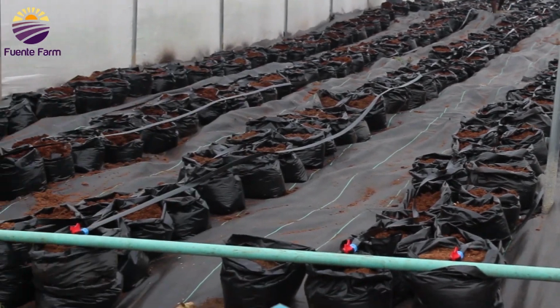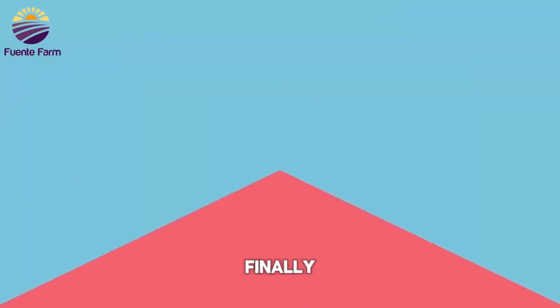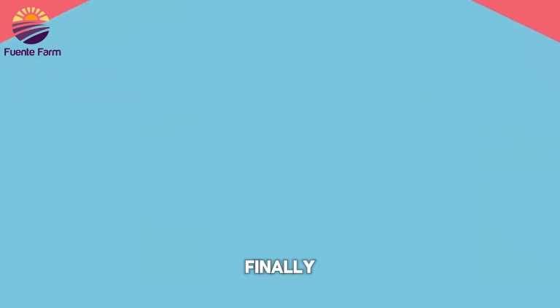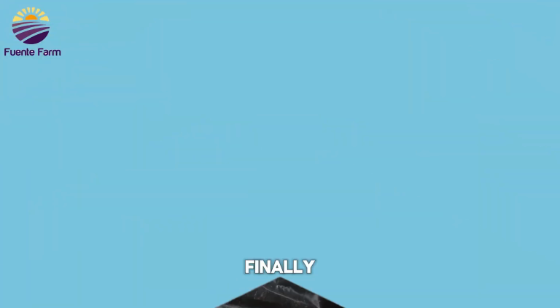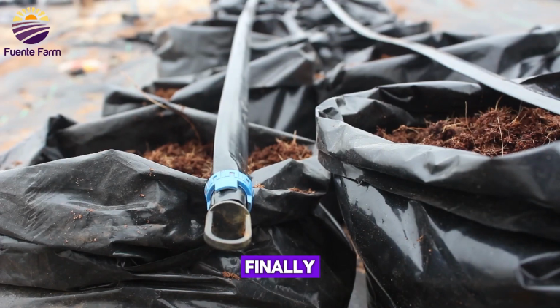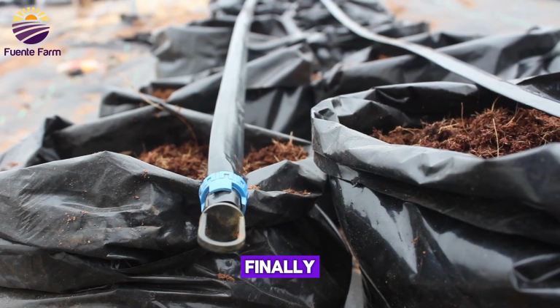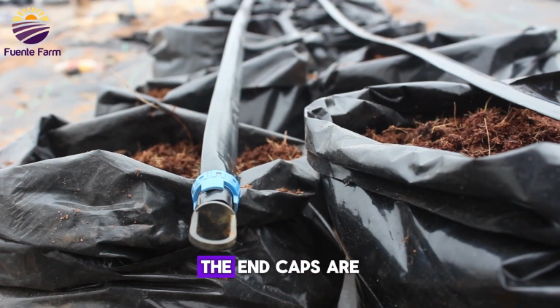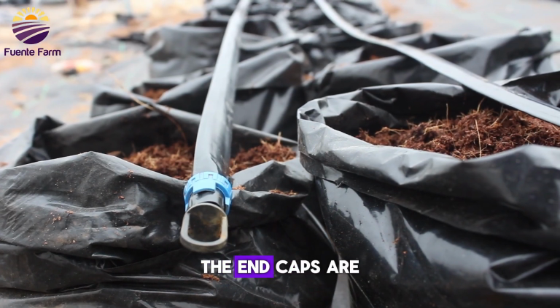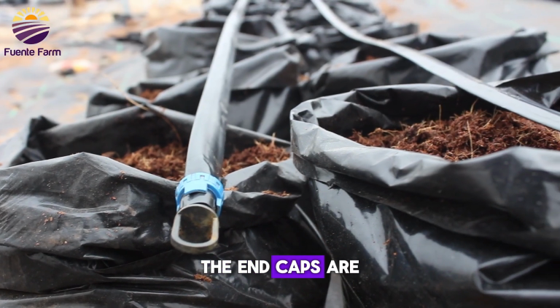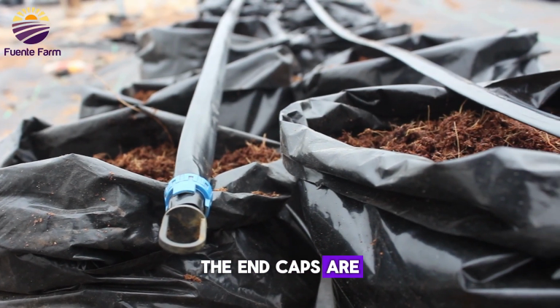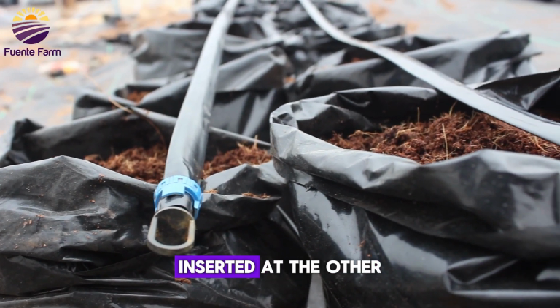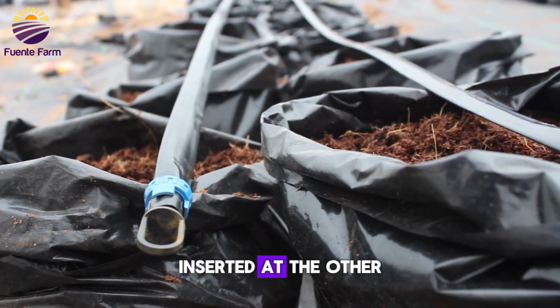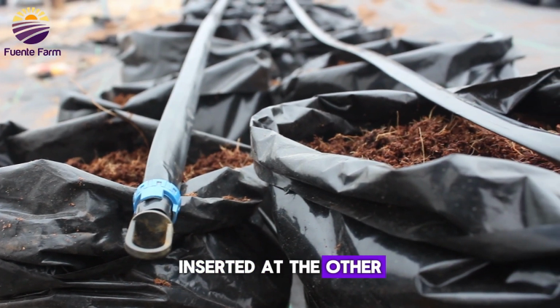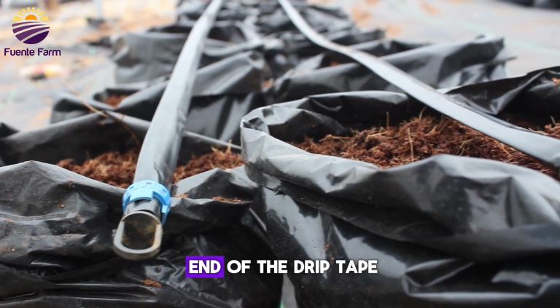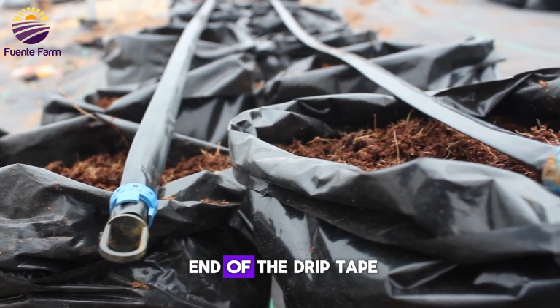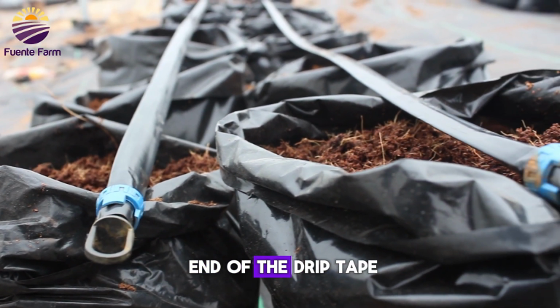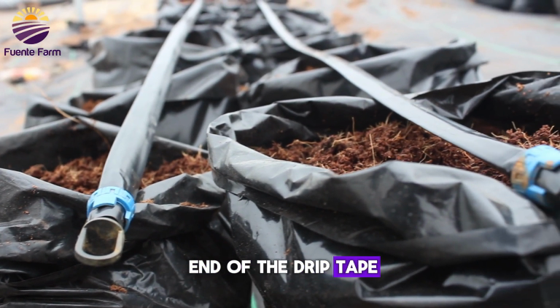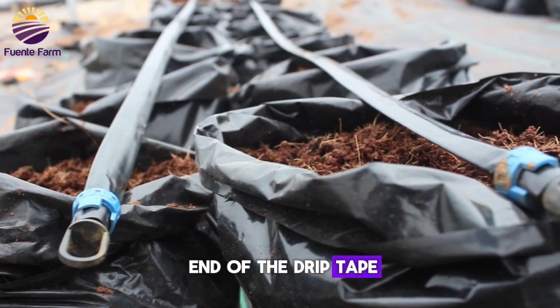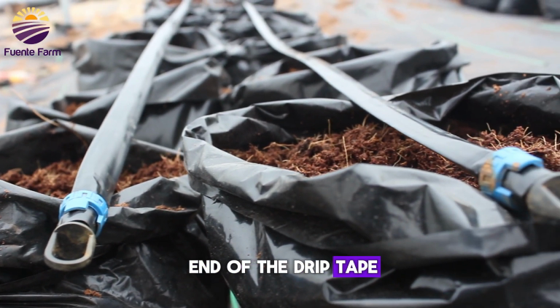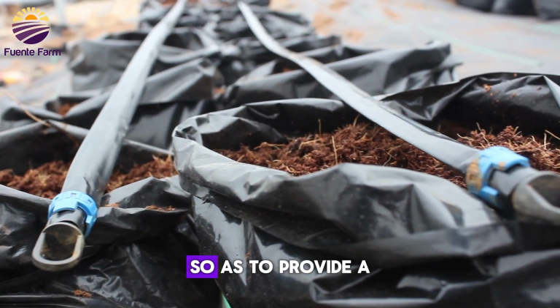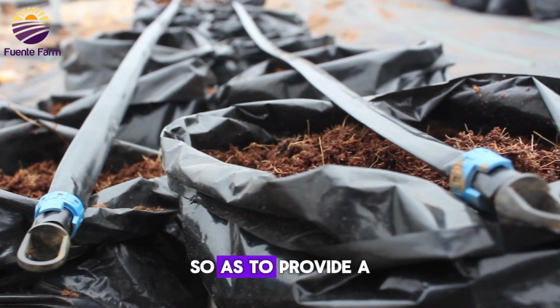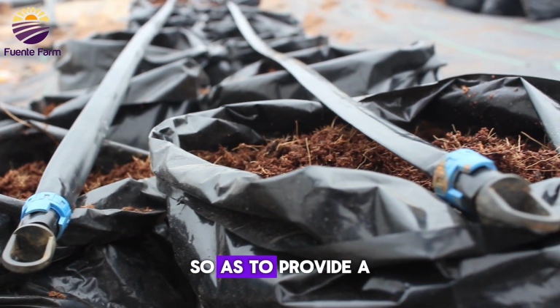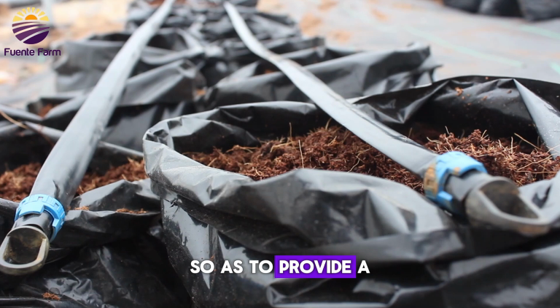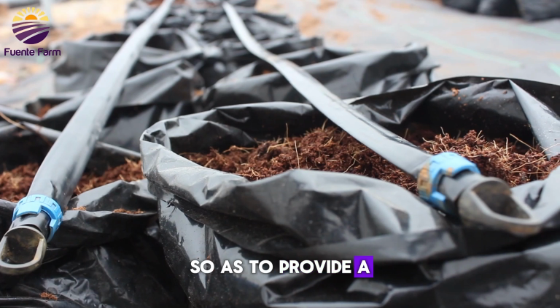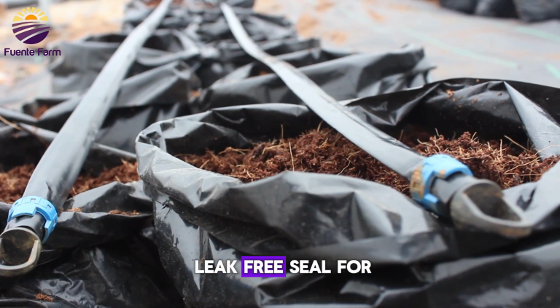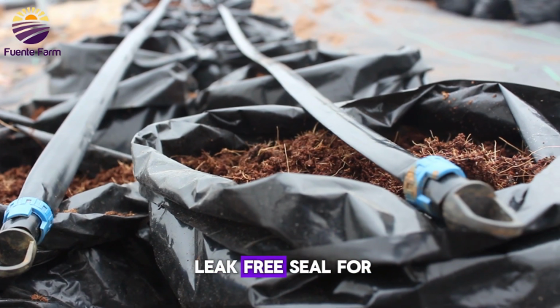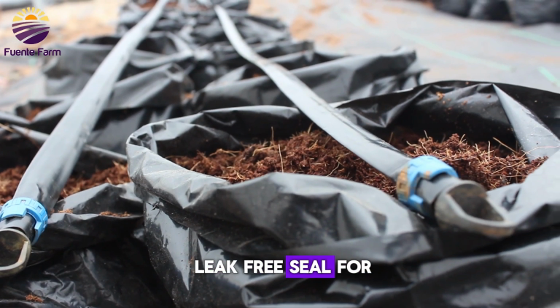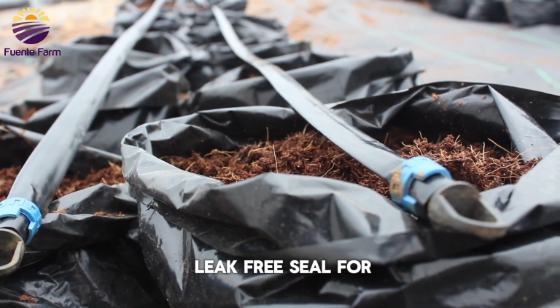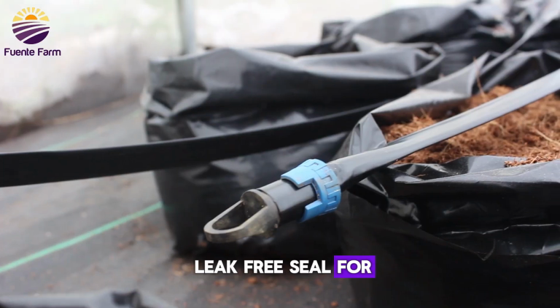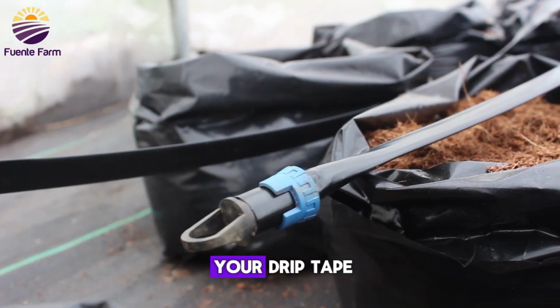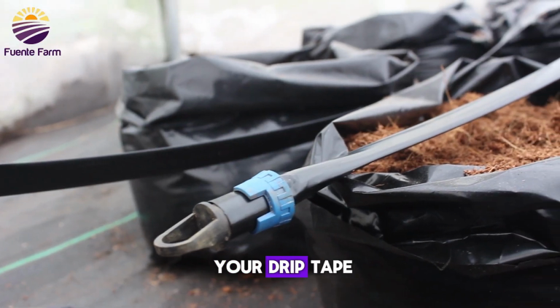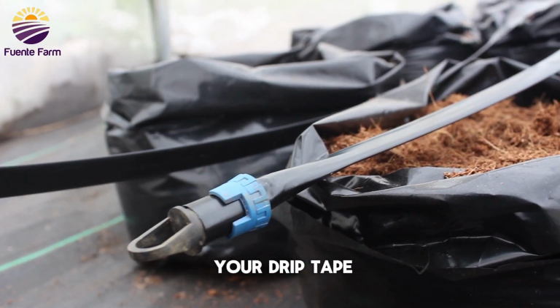Finally, the end caps are inserted at the other end of the drip tape, so as to provide a leak-free seal for your drip tape.